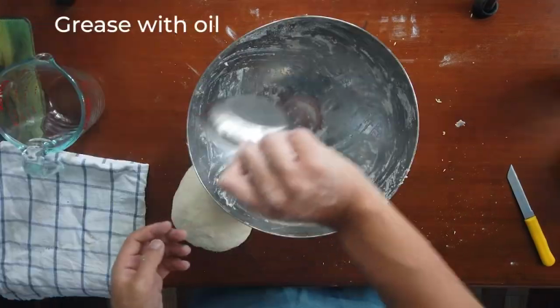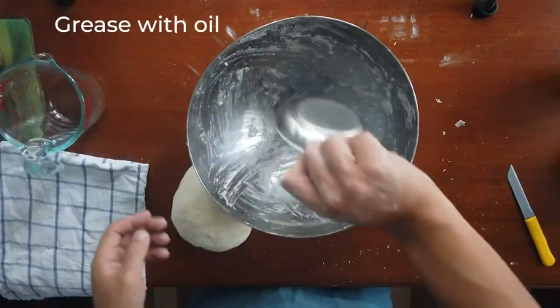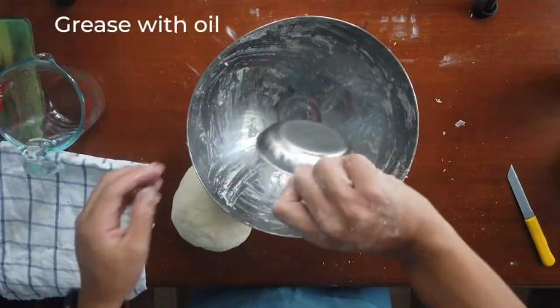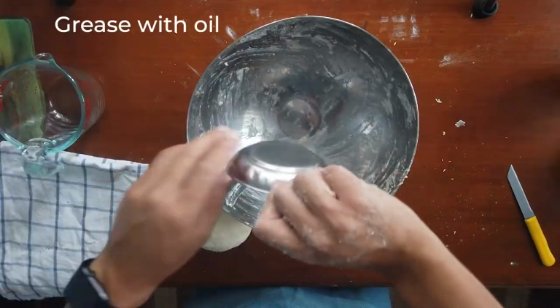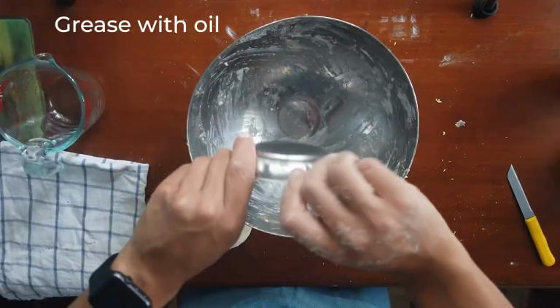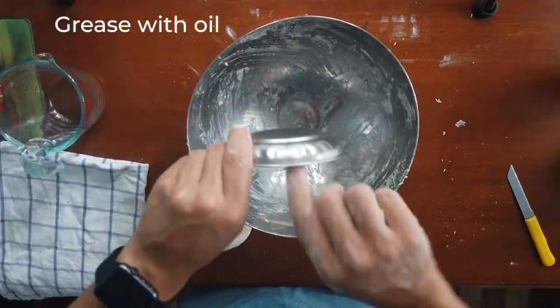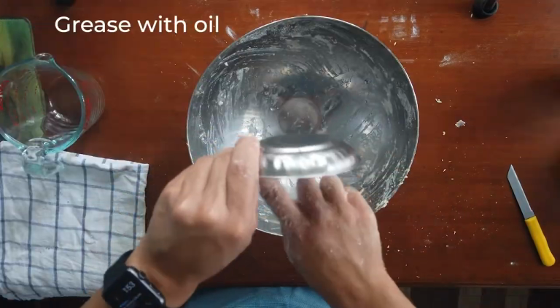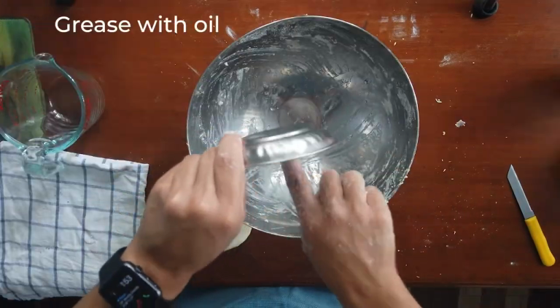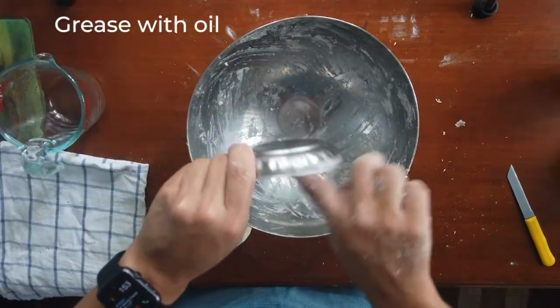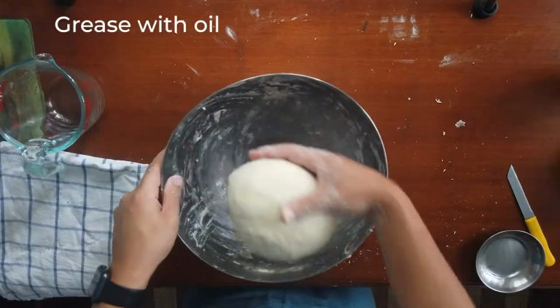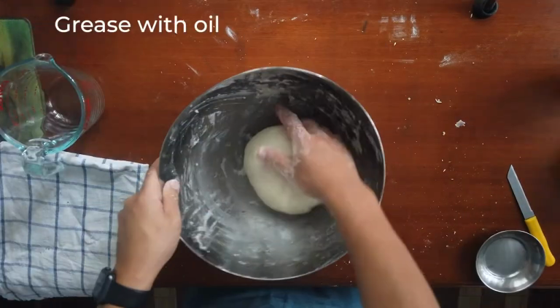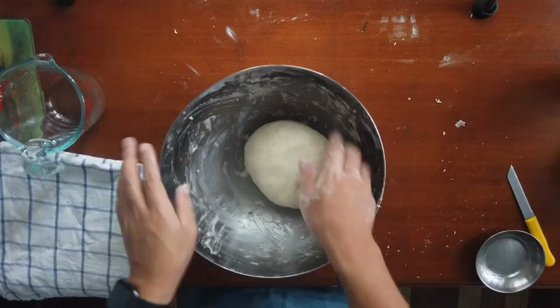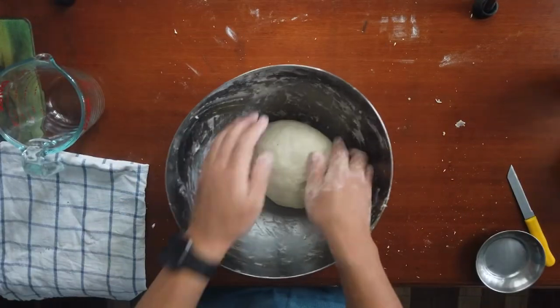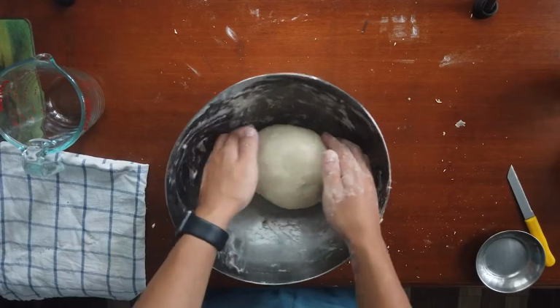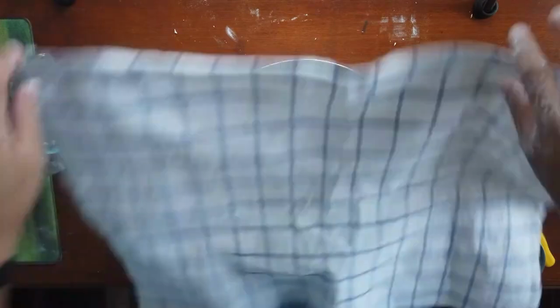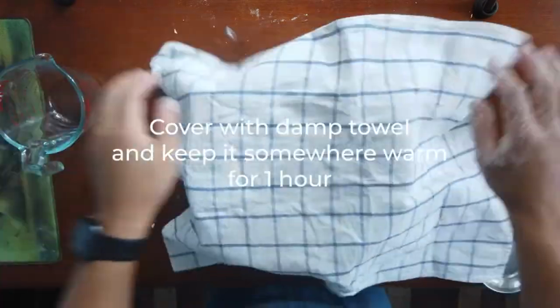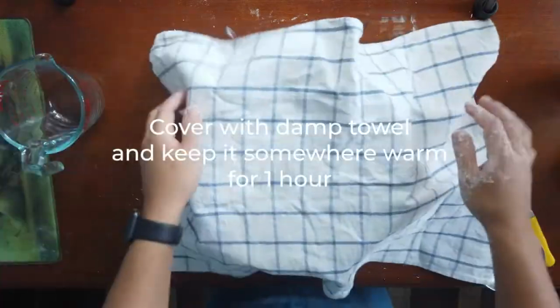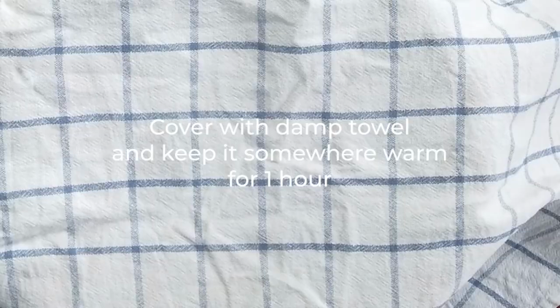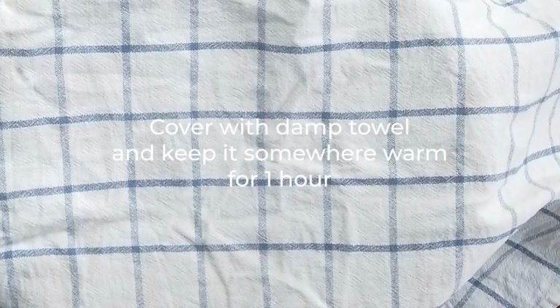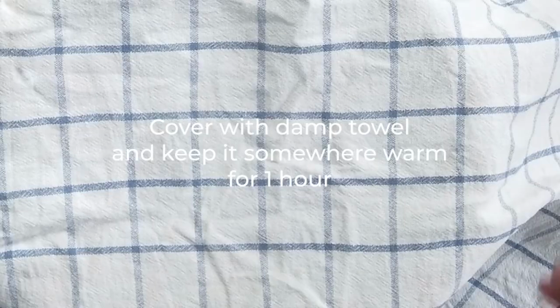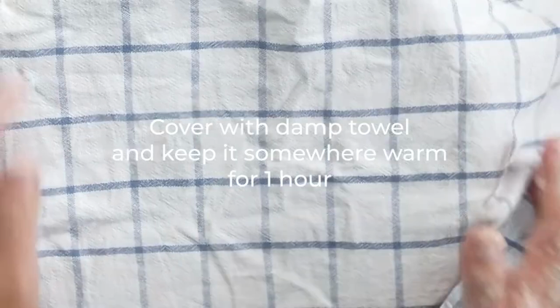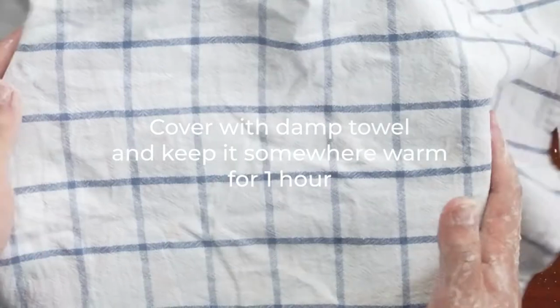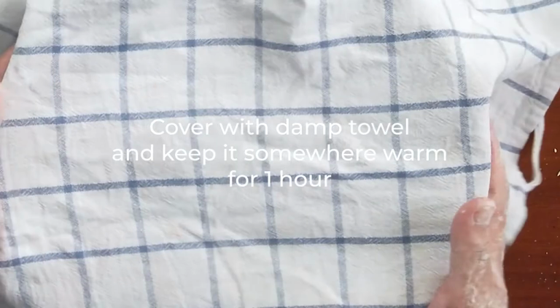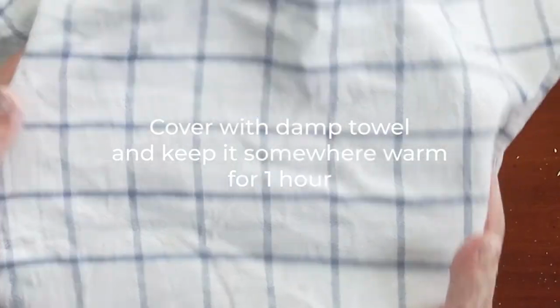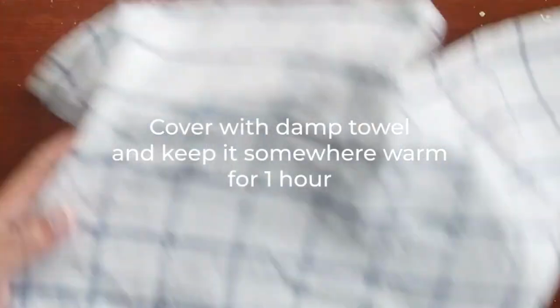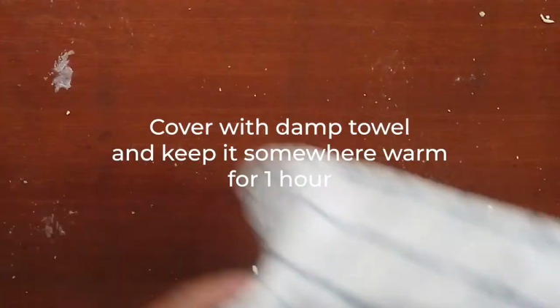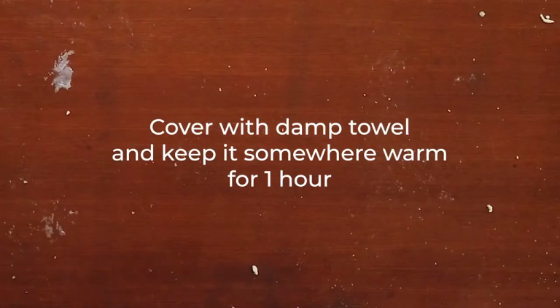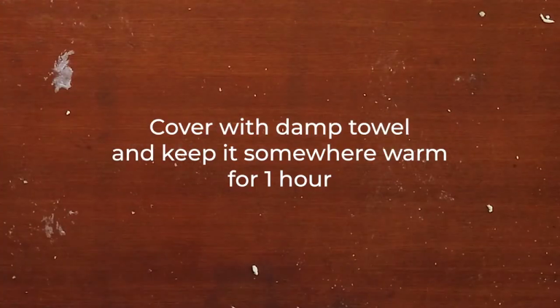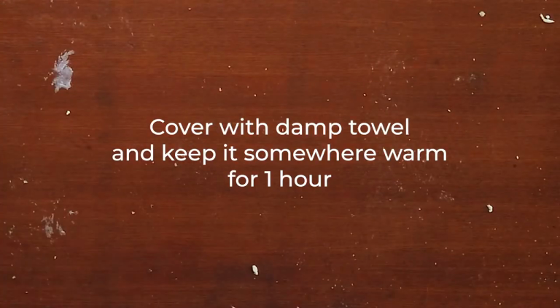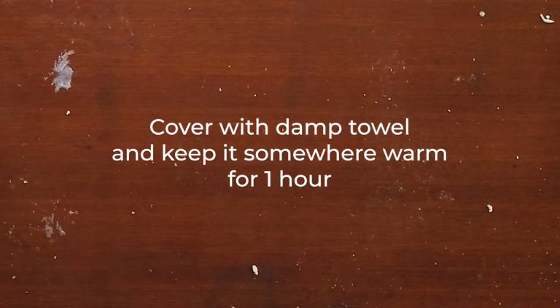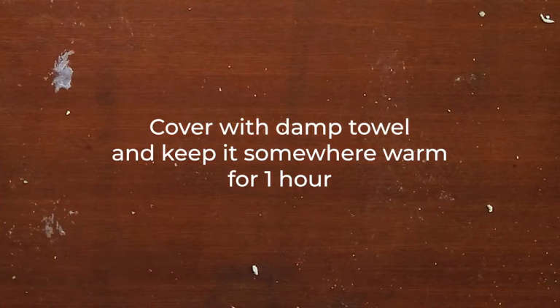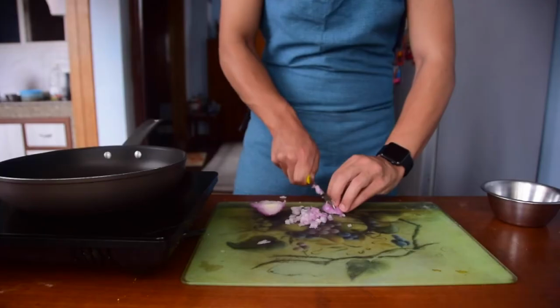Cover the dough with a damp towel and keep it somewhere warm for one hour.